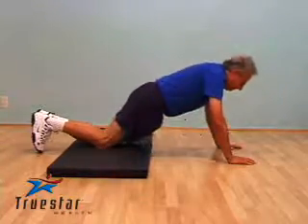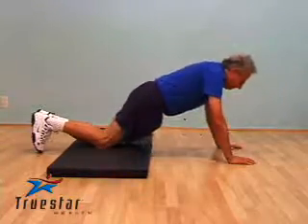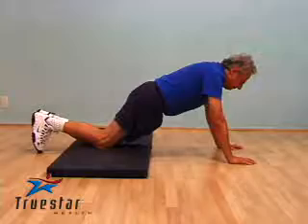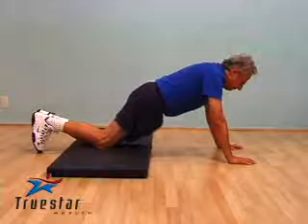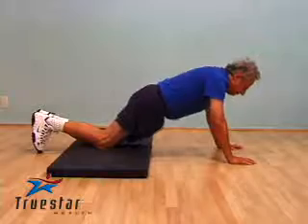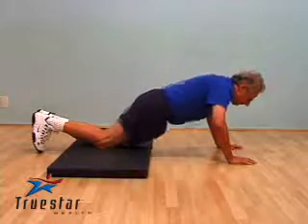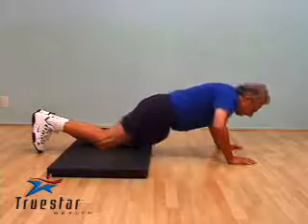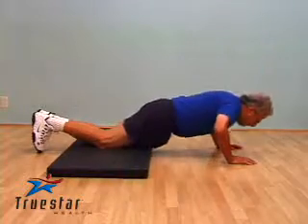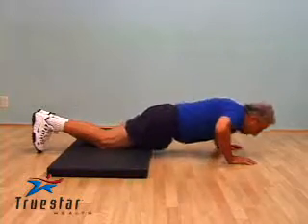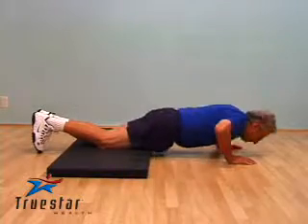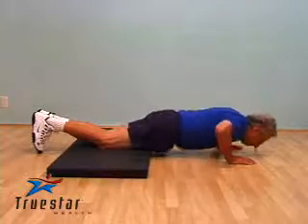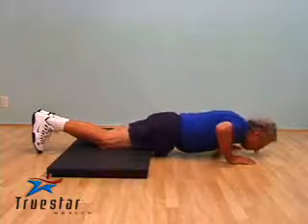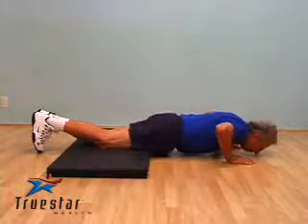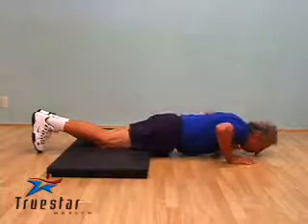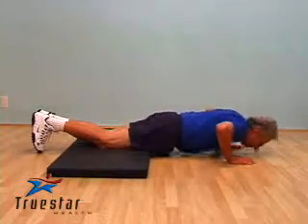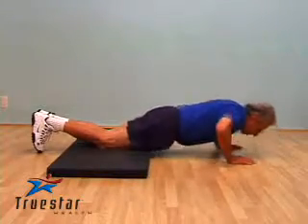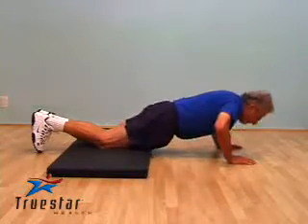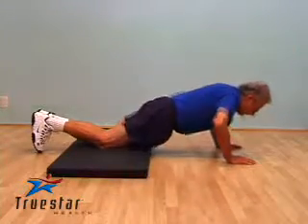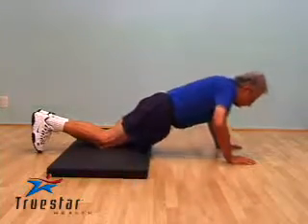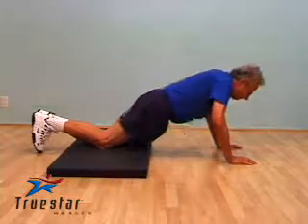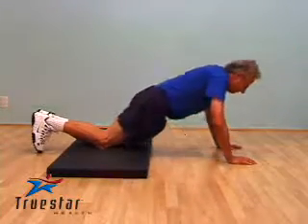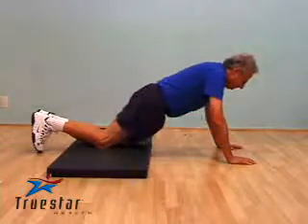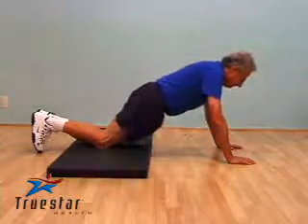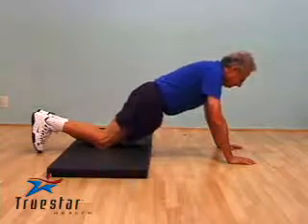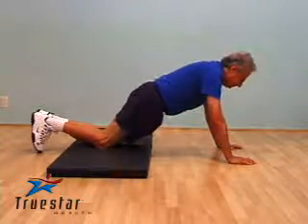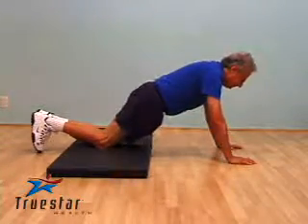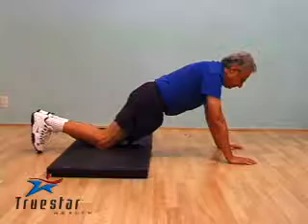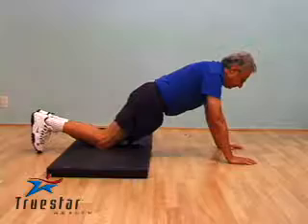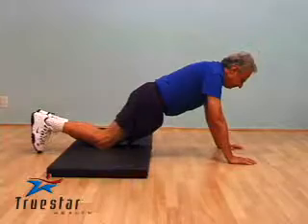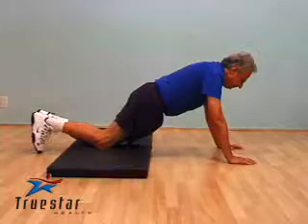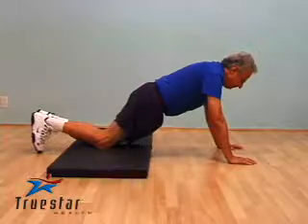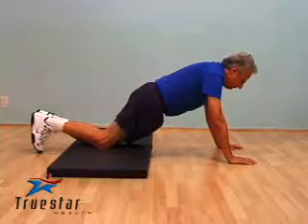Great job, Arnie. Straight down again, keep your neck in neutral position, don't overextend your neck. Great job. Thank you.